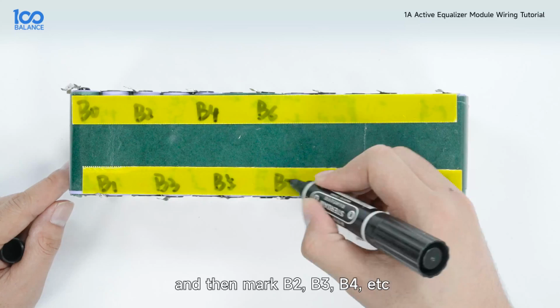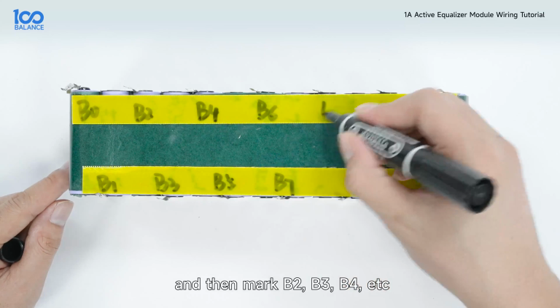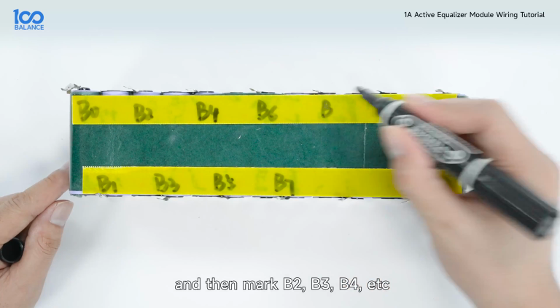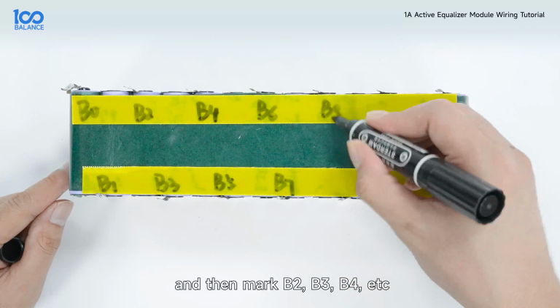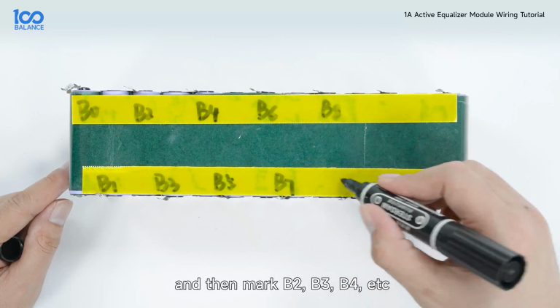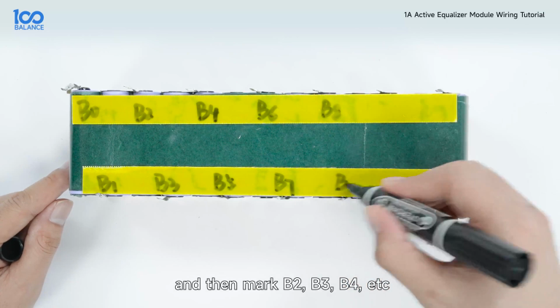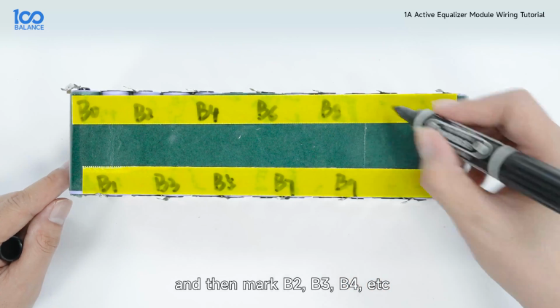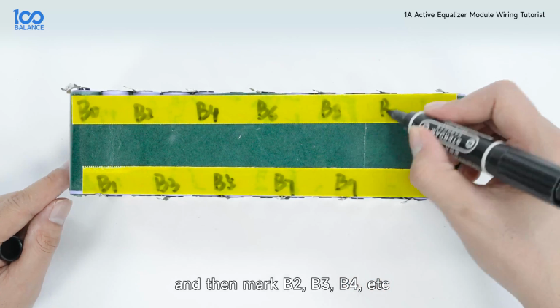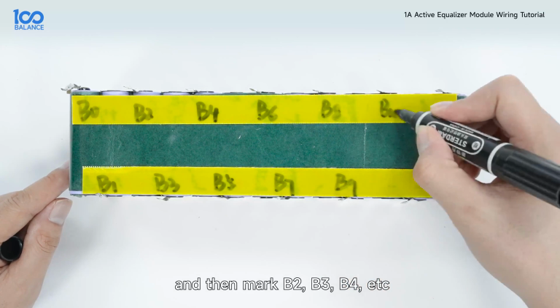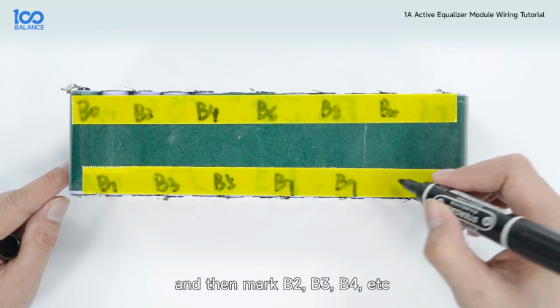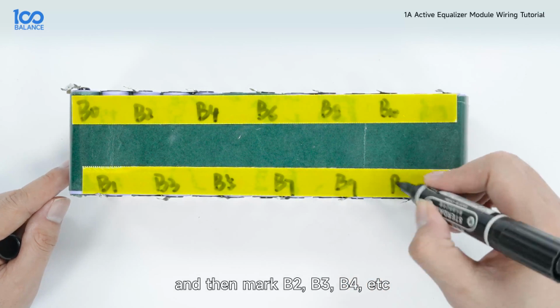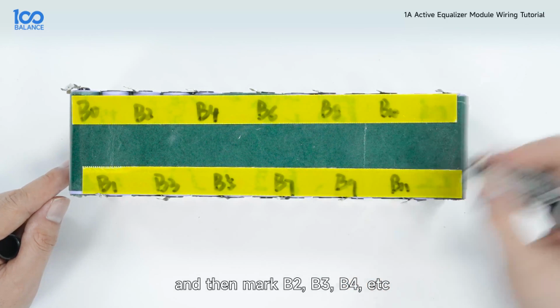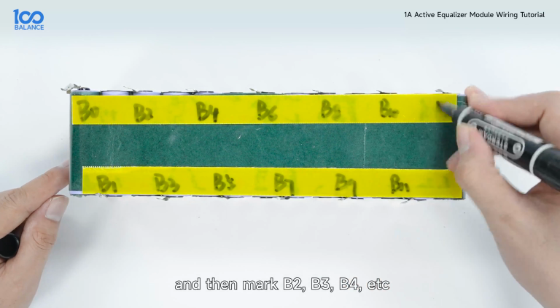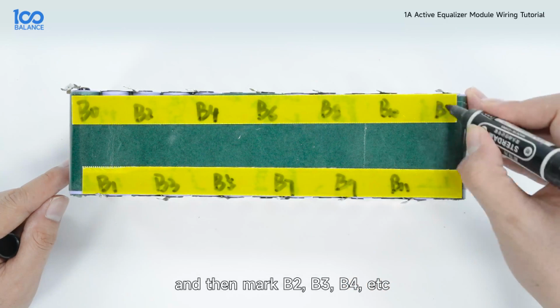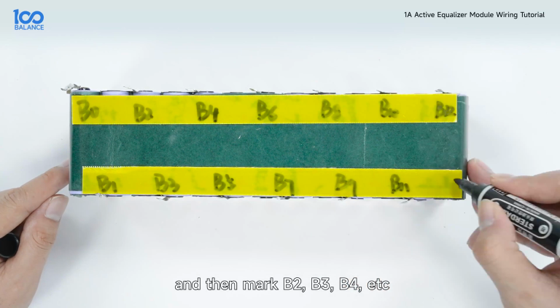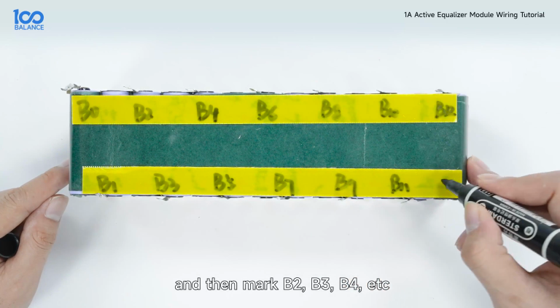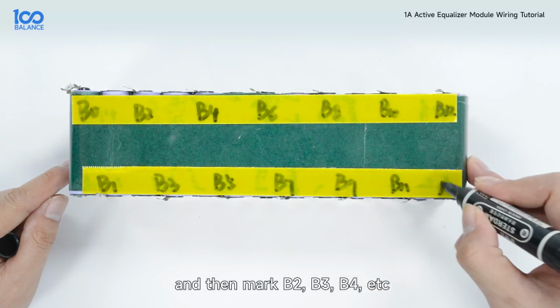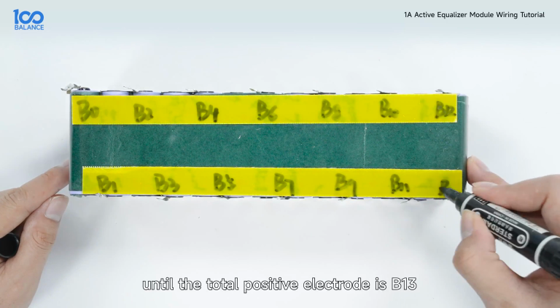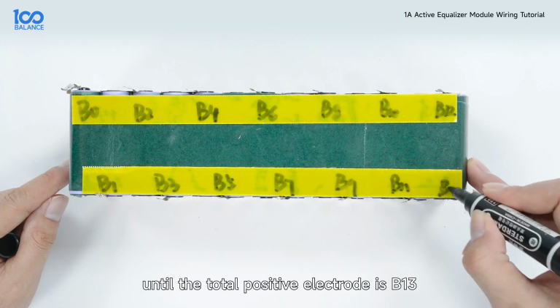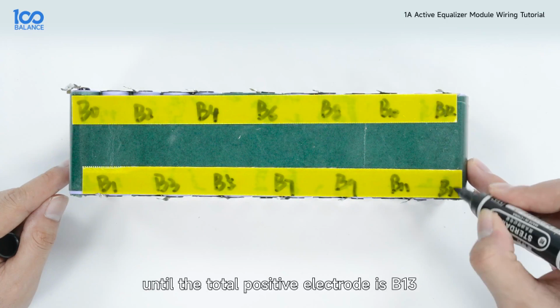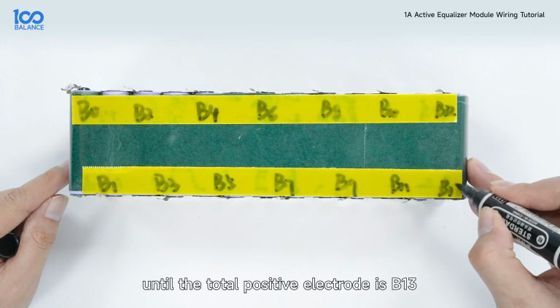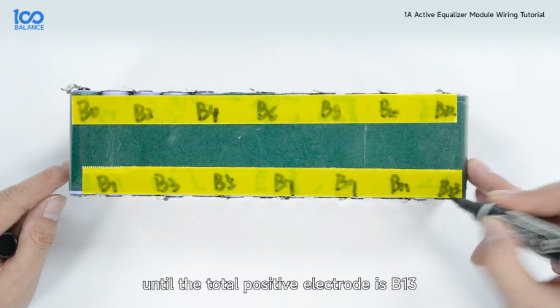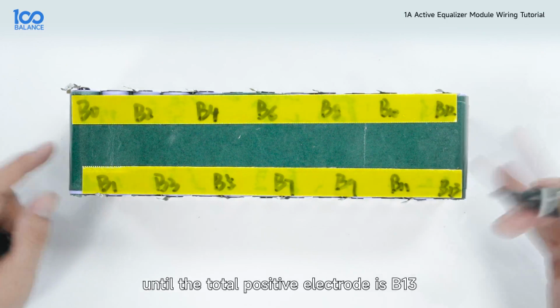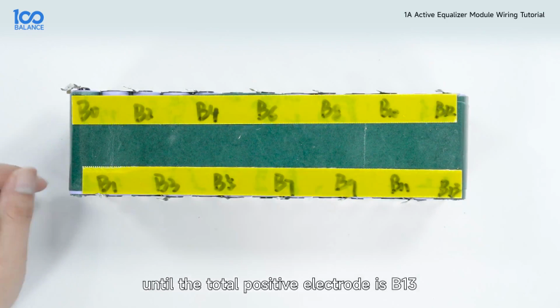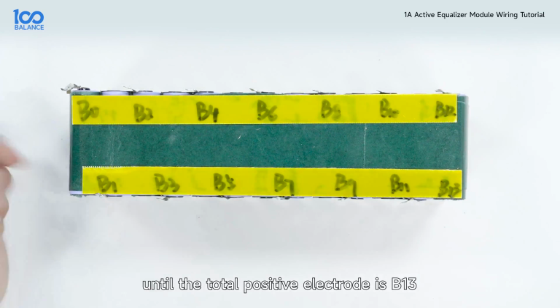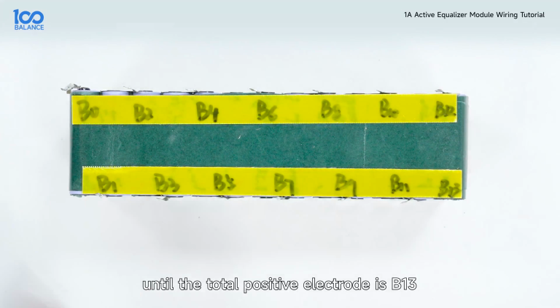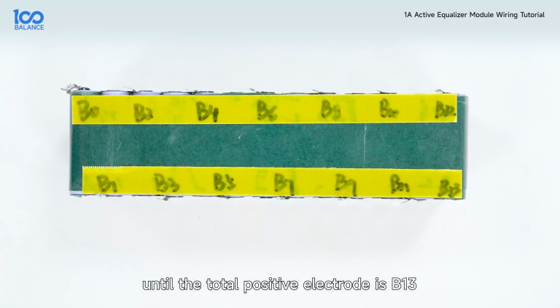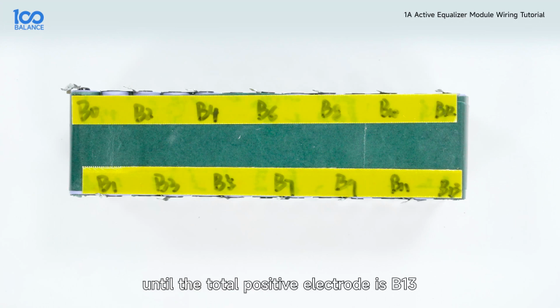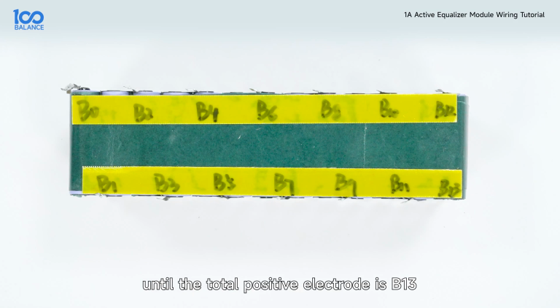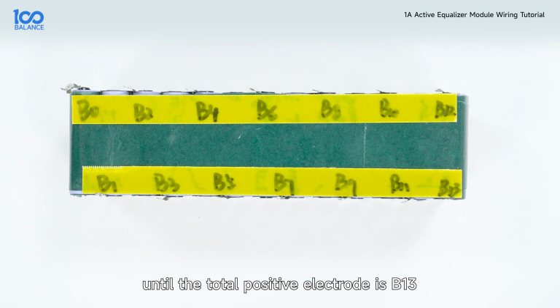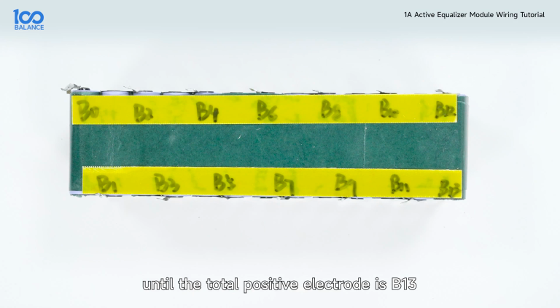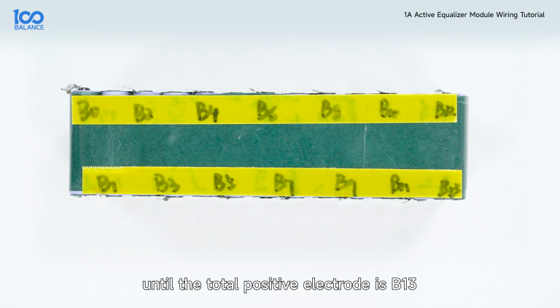Then mark B2, B3, B4, etc., until the total positive electrode is B13.